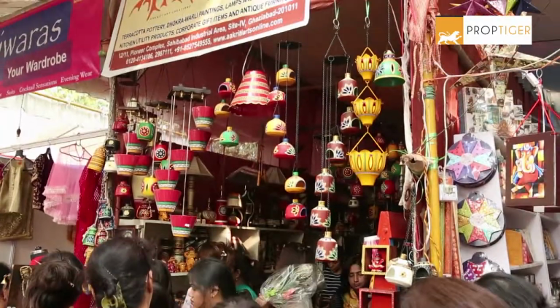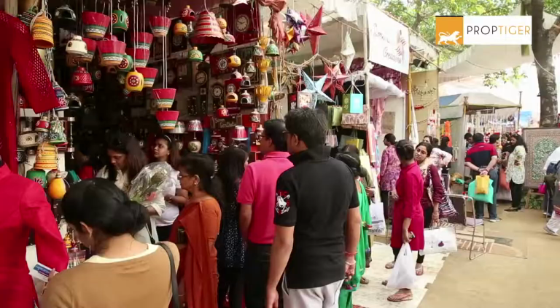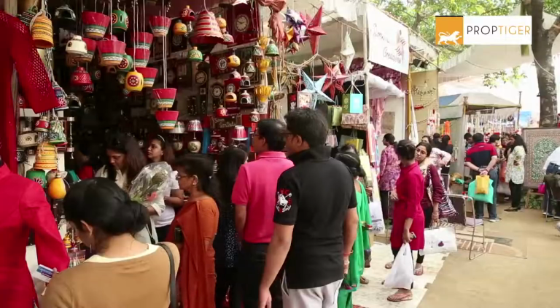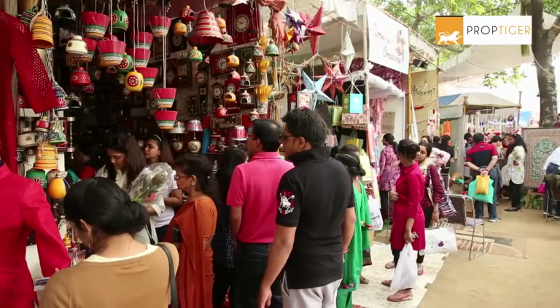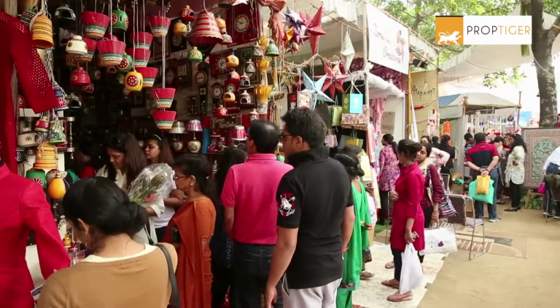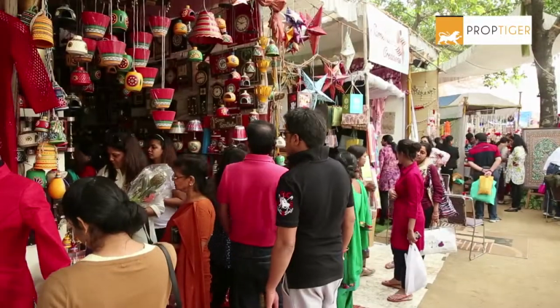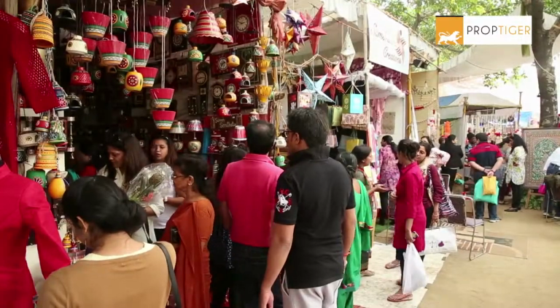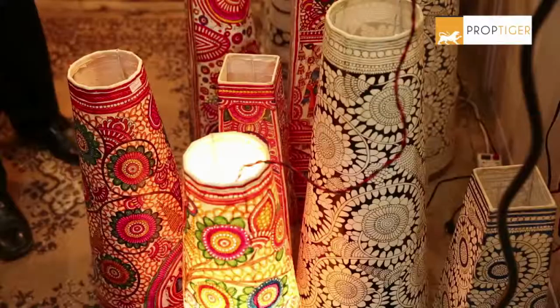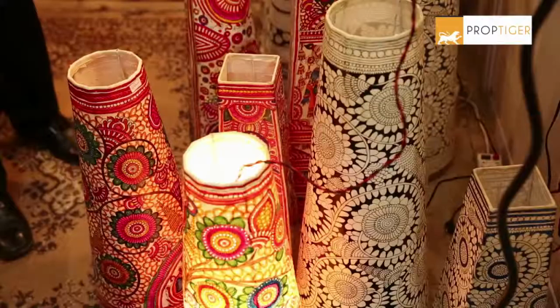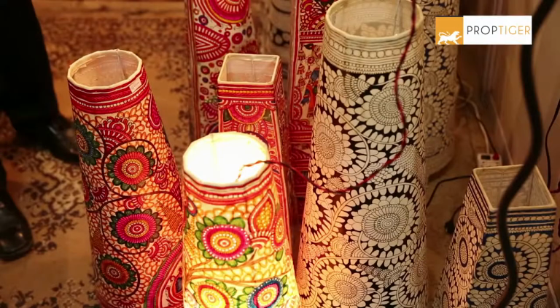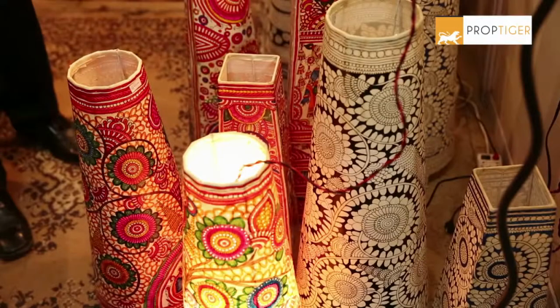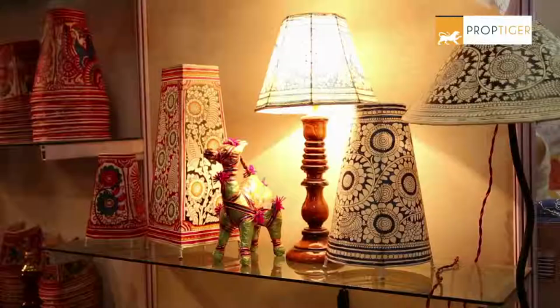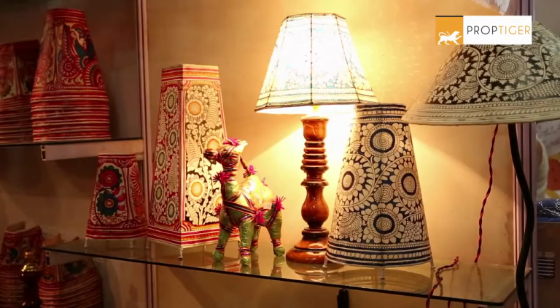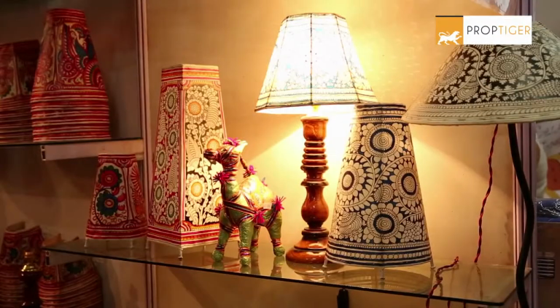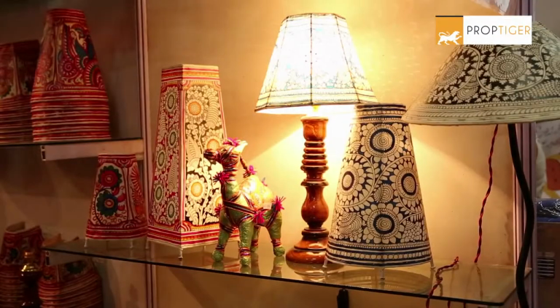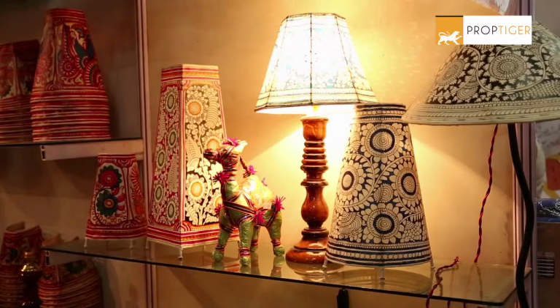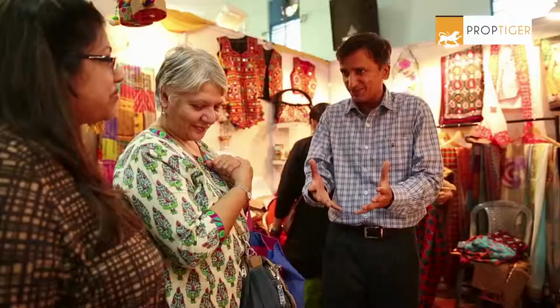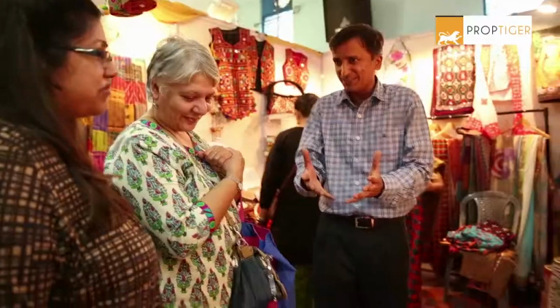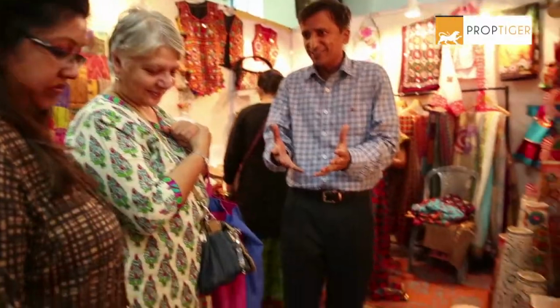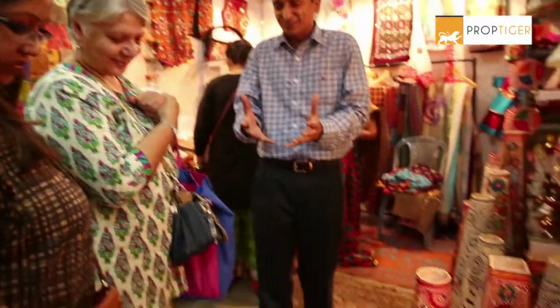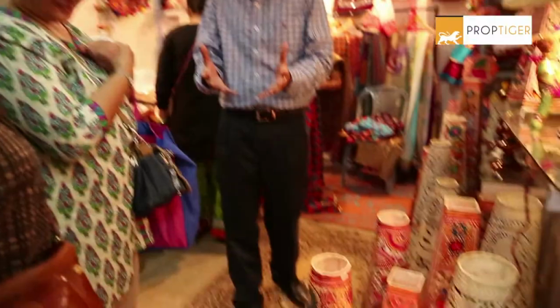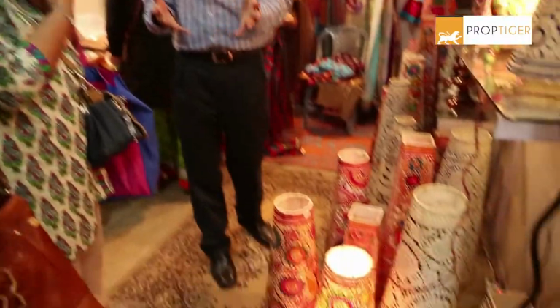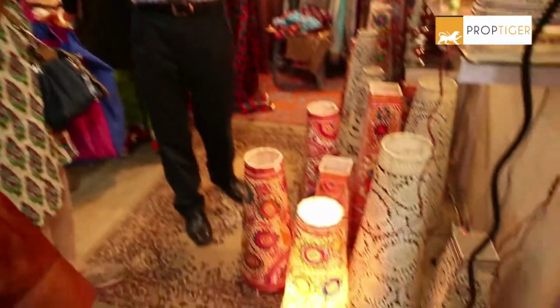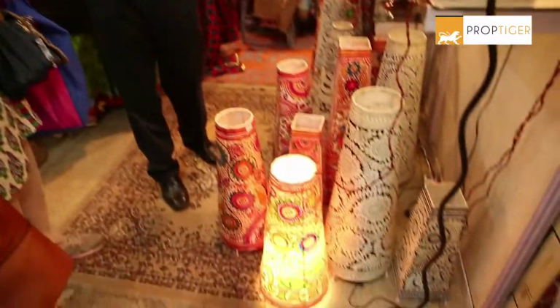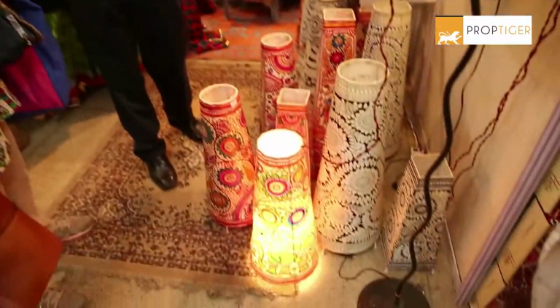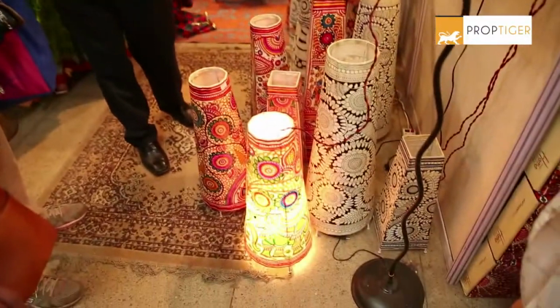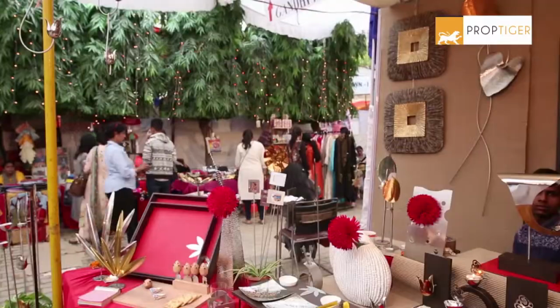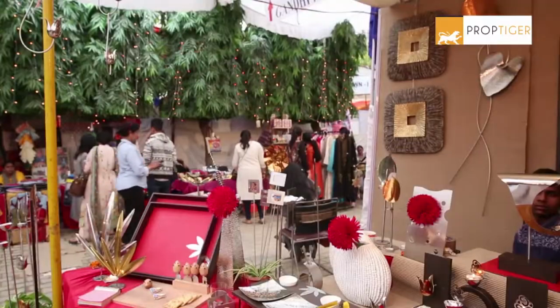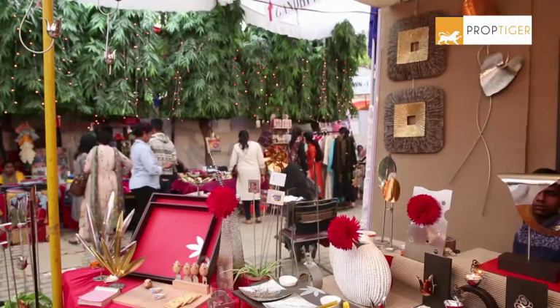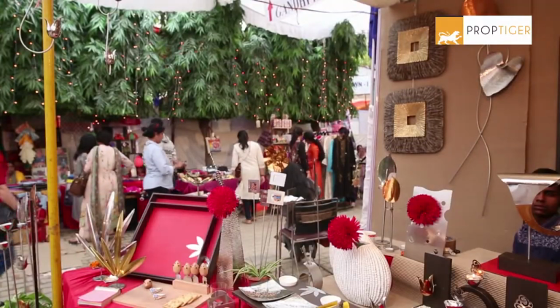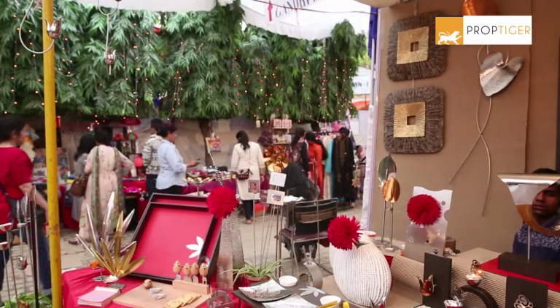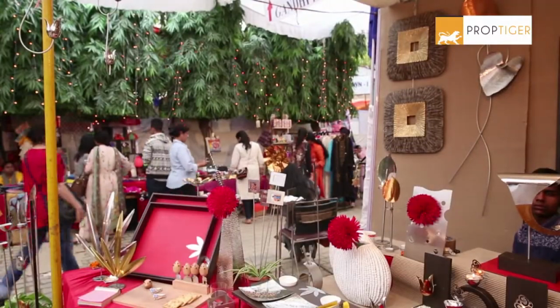Created your shopping list already? Visit the Blind Association Diwali Mela at Sunder Nagar, Delhi to grab these beautiful decorations.